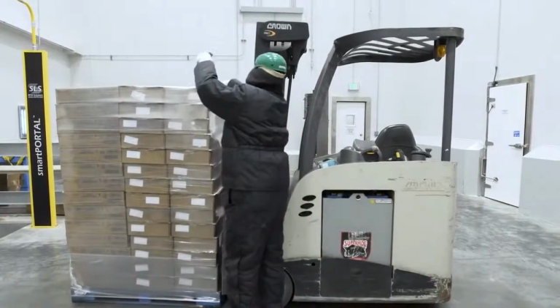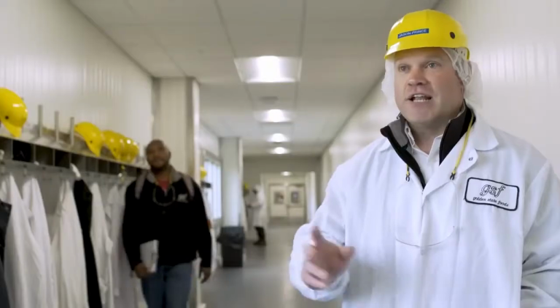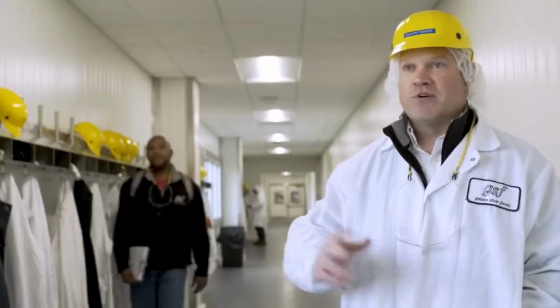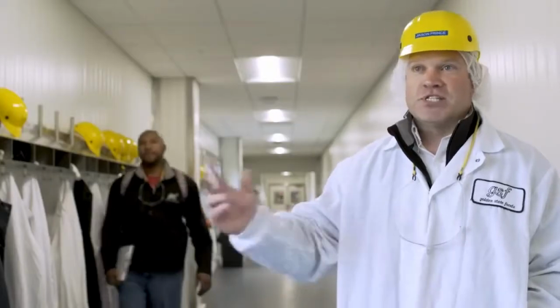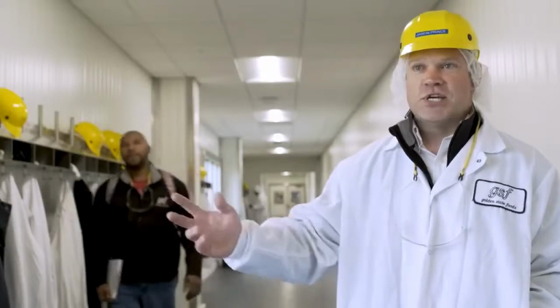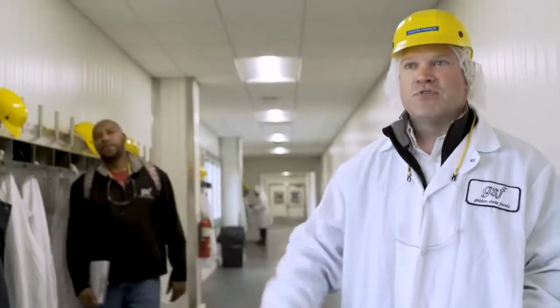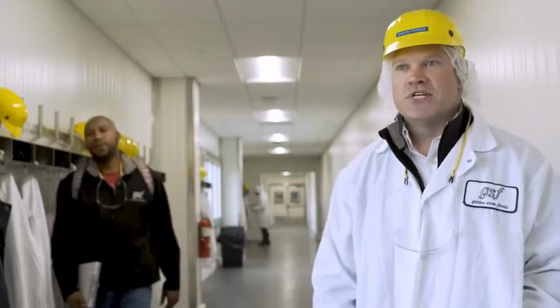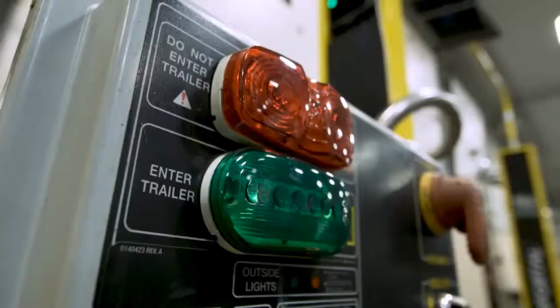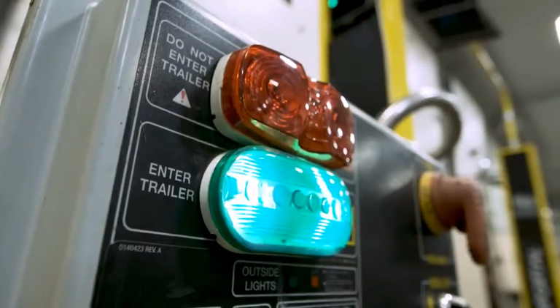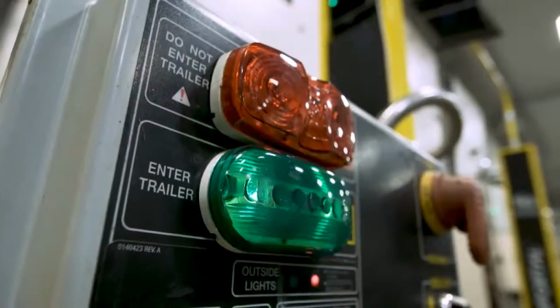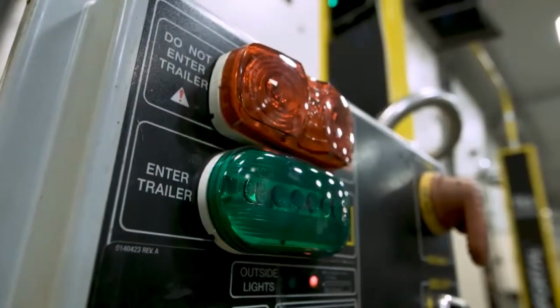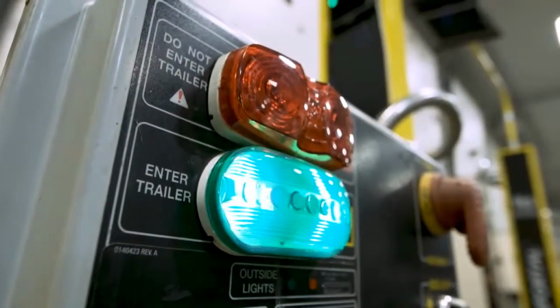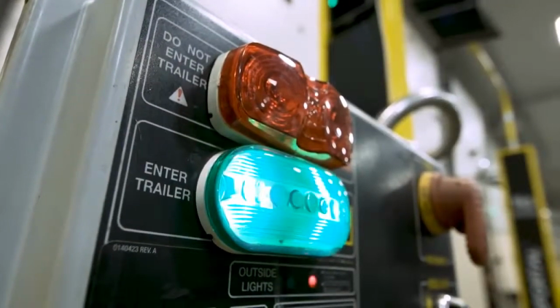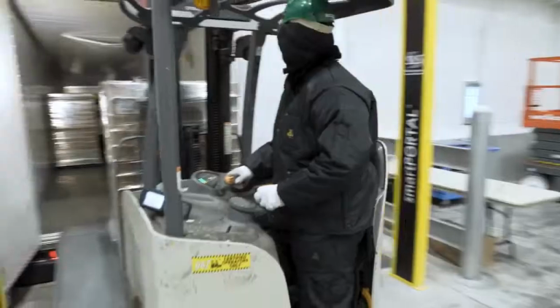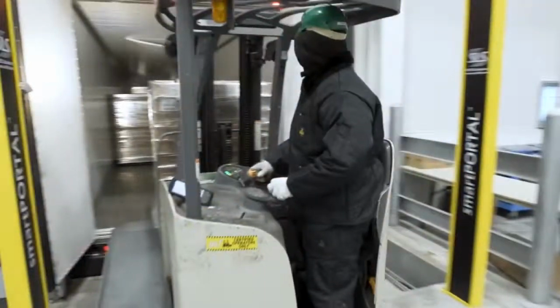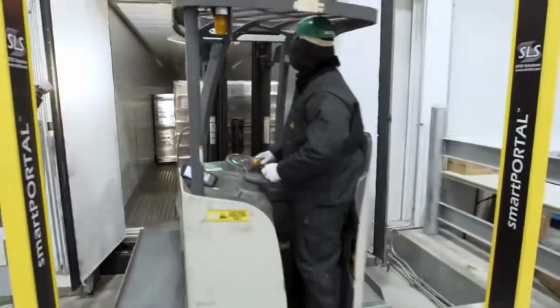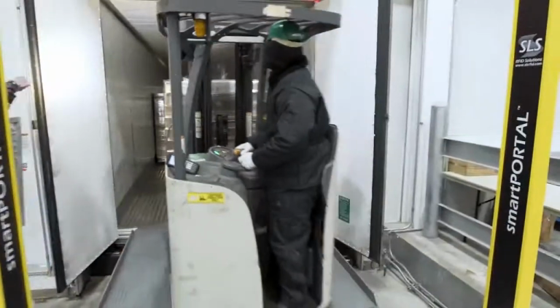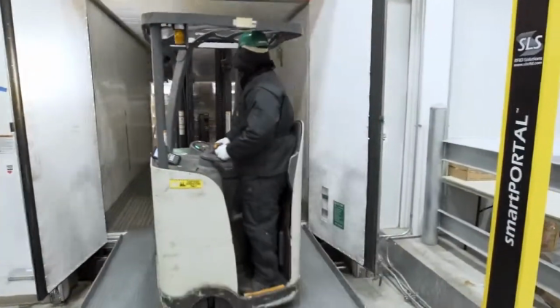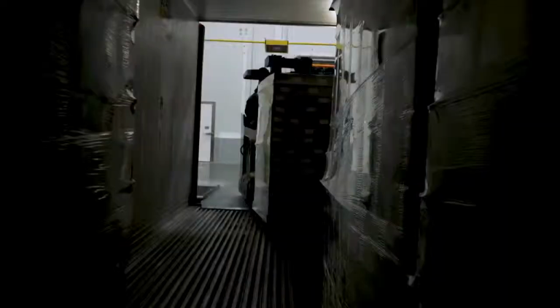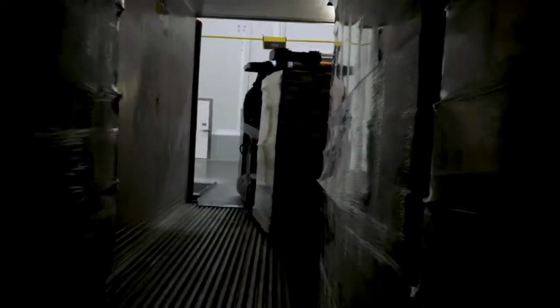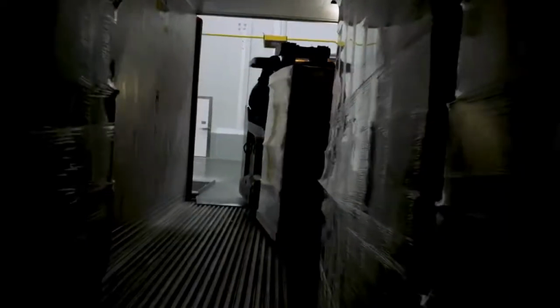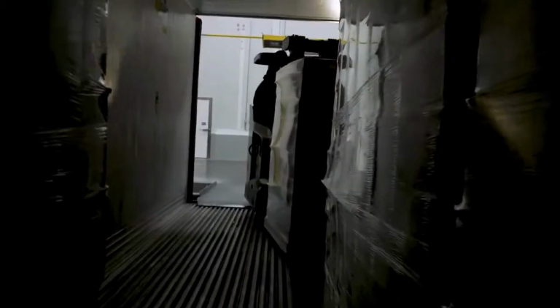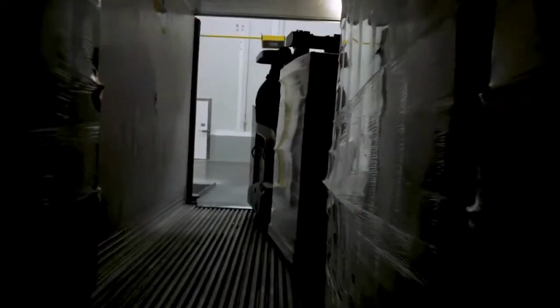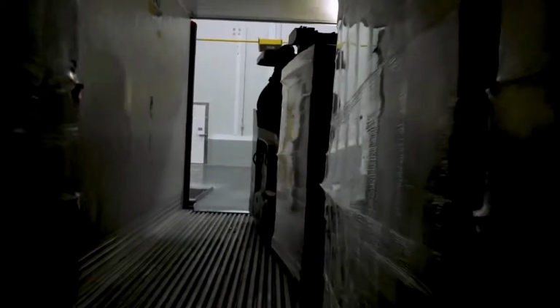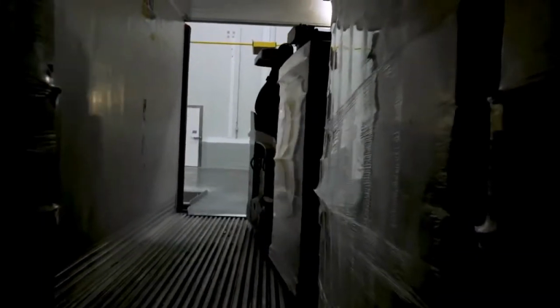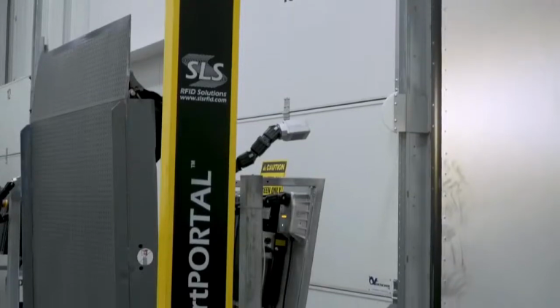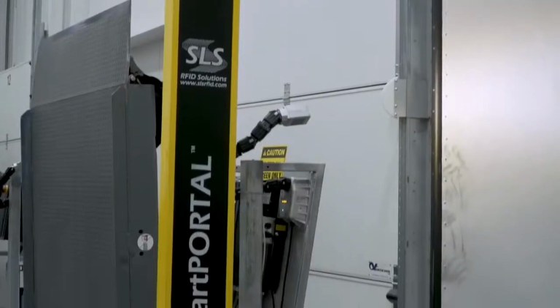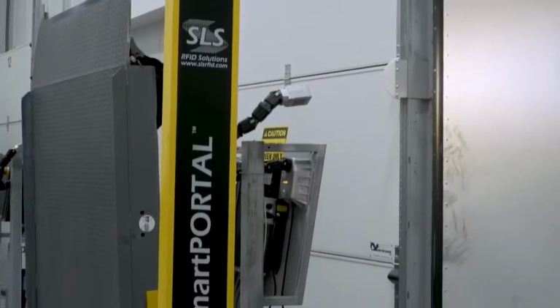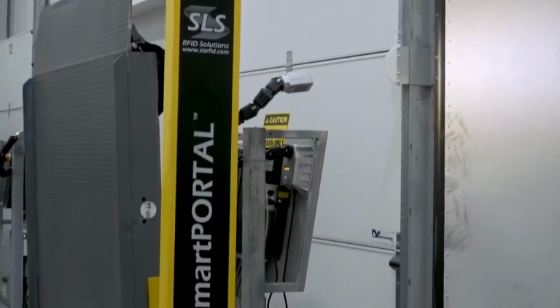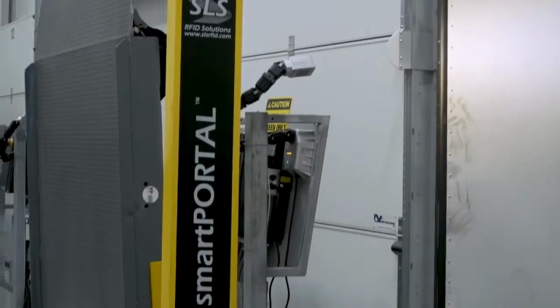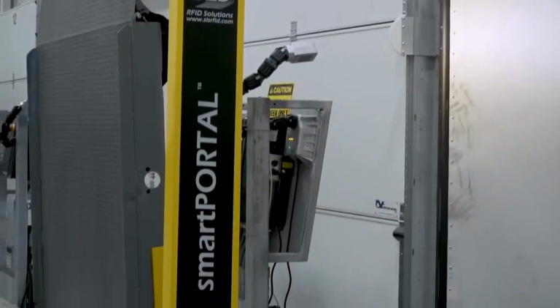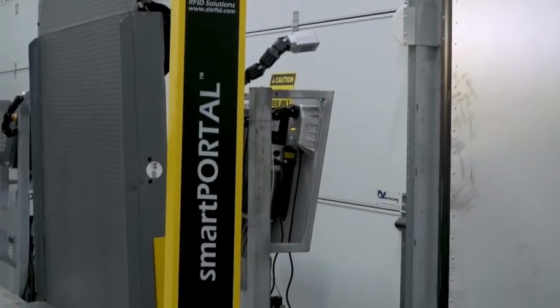Finally, once it's shipped to the distribution center and loaded onto that truck, we have another RFID sensor that will pick up that transaction there.